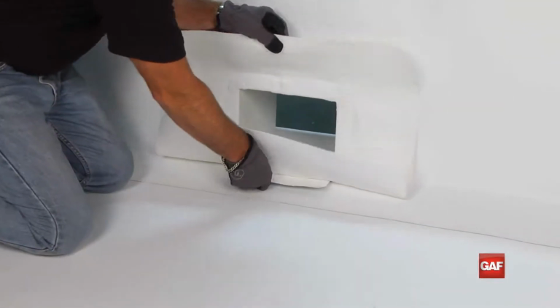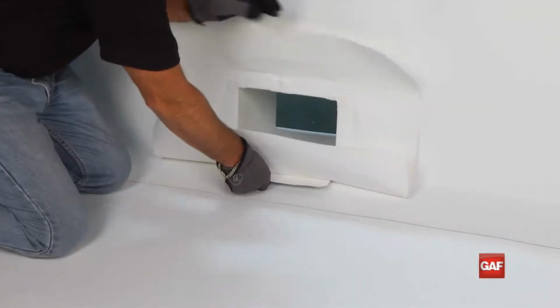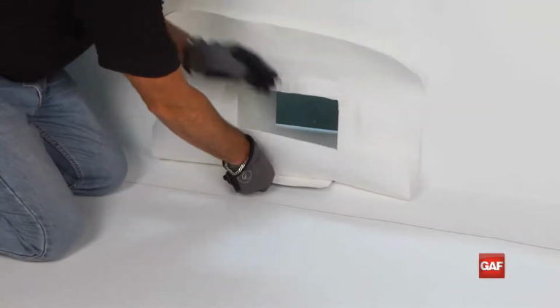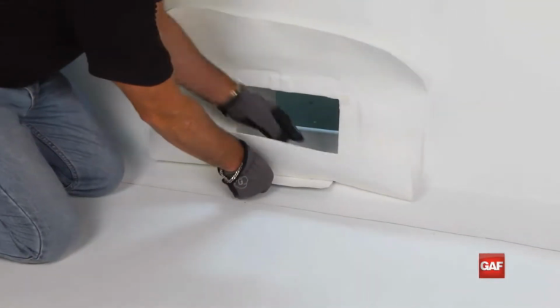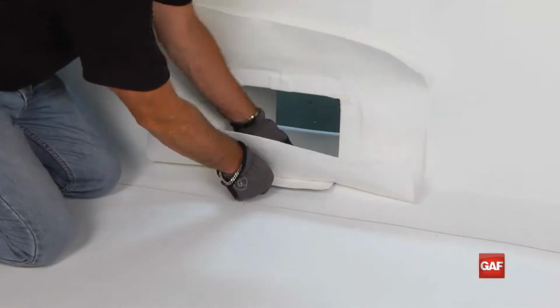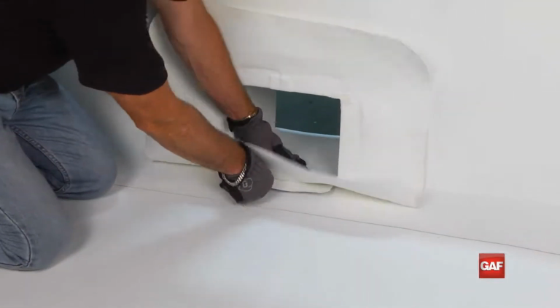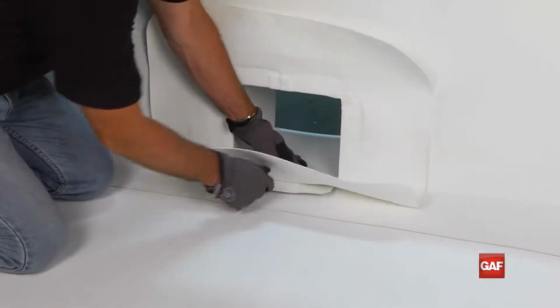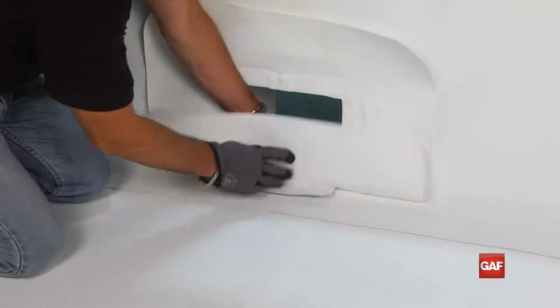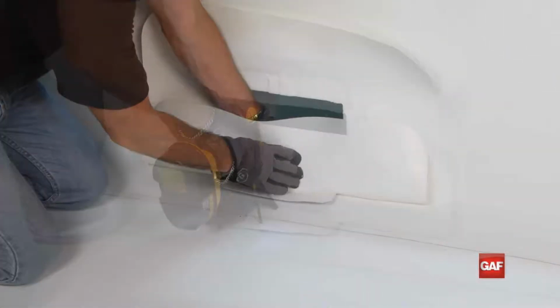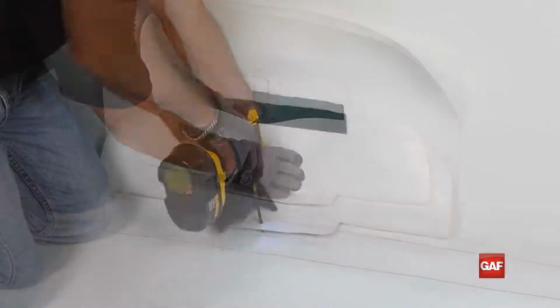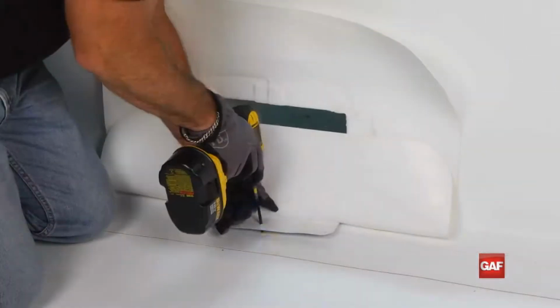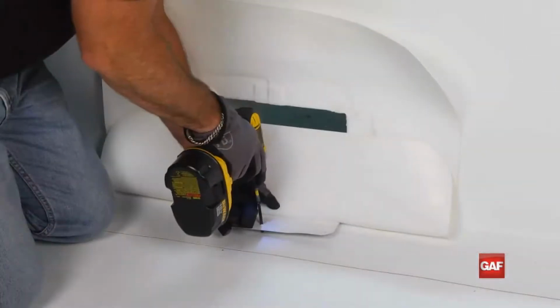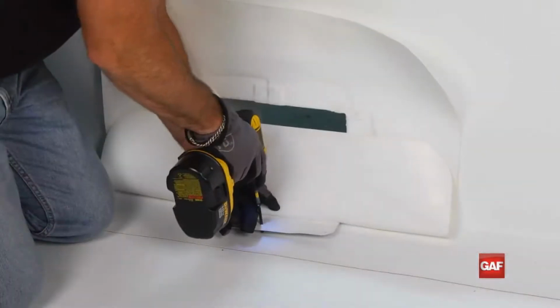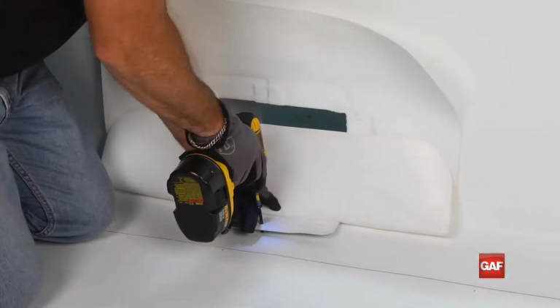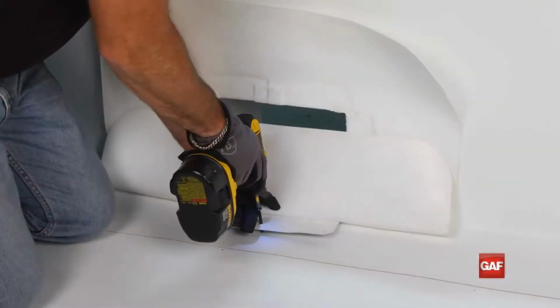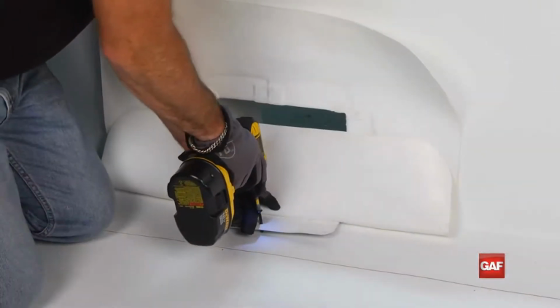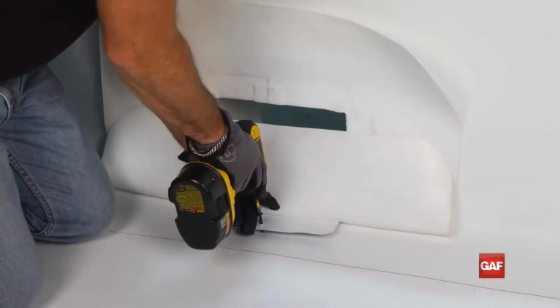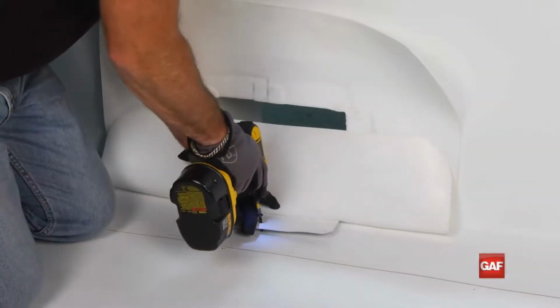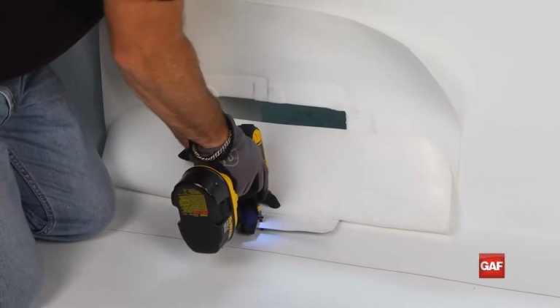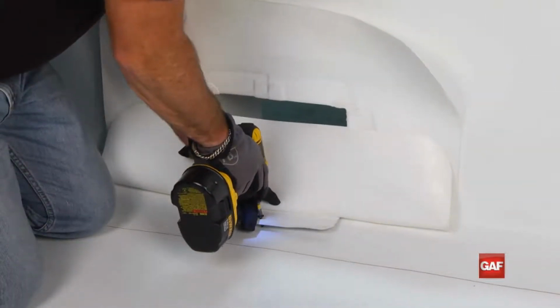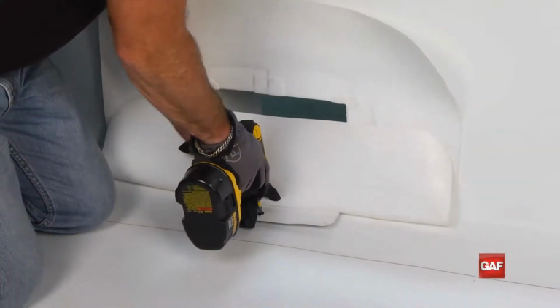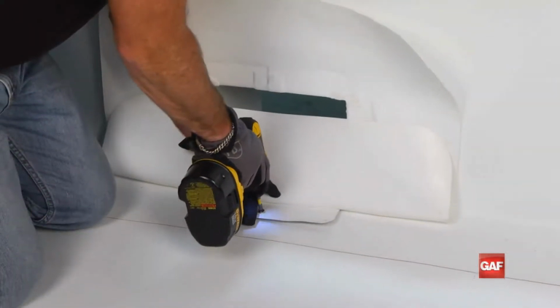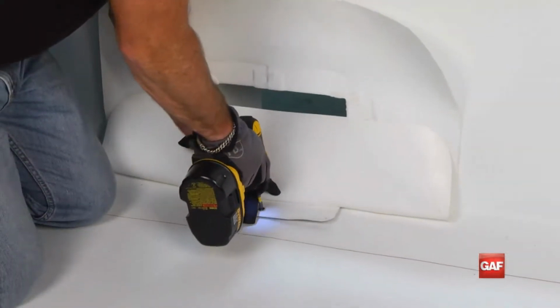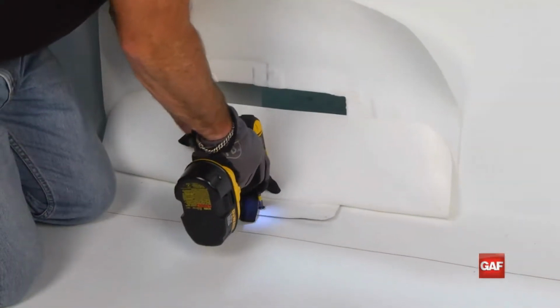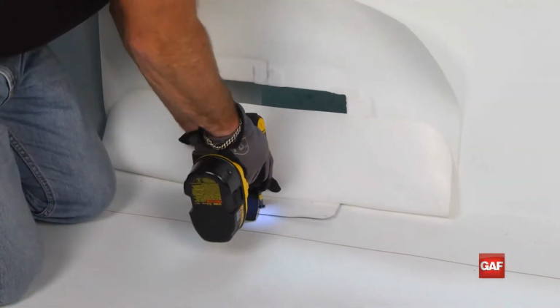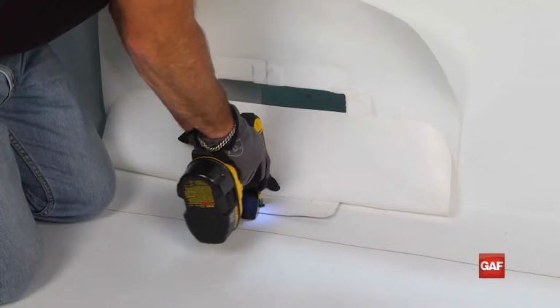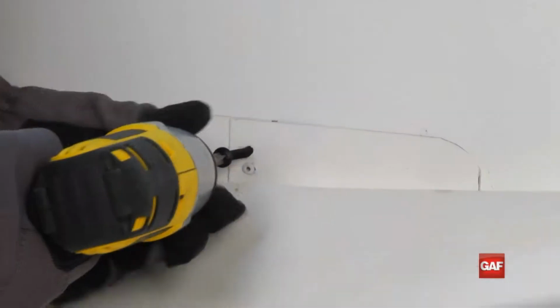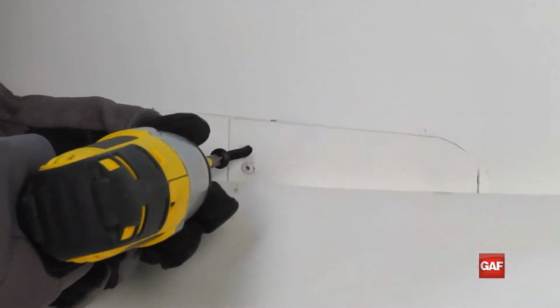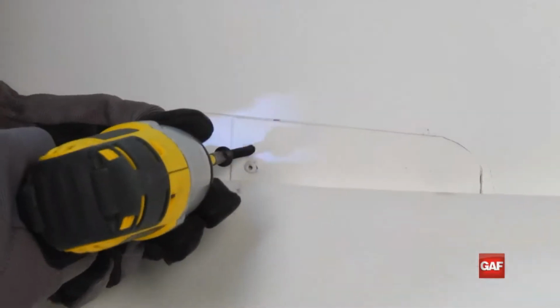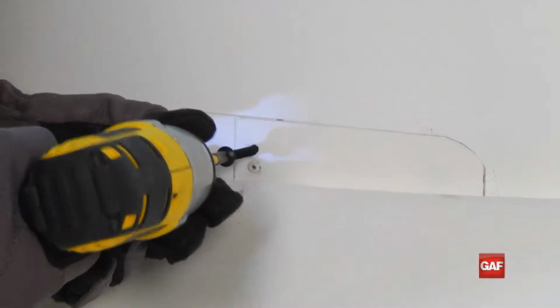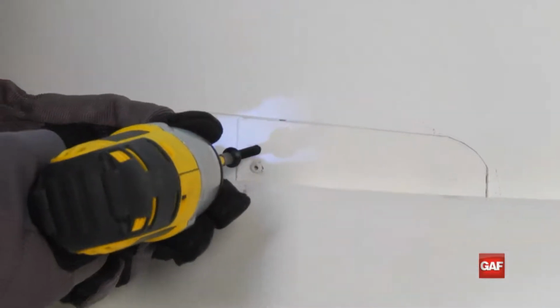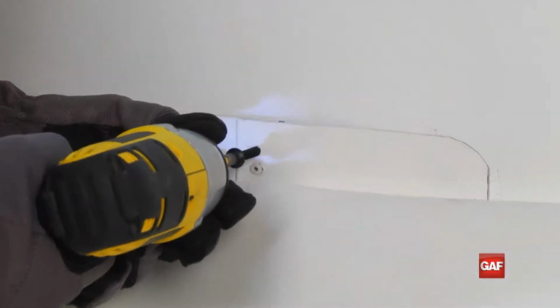Holding the target flaps out of the way, fasten the scupper using the appropriate screws.